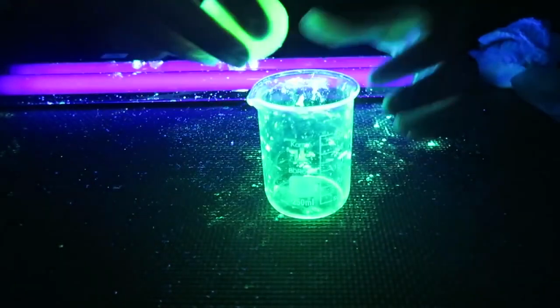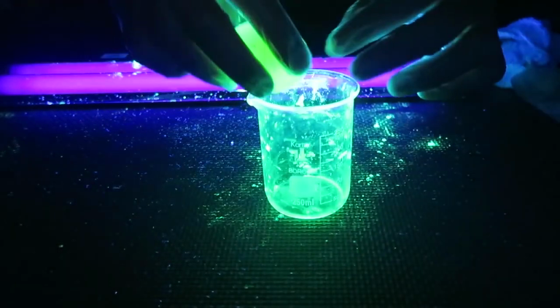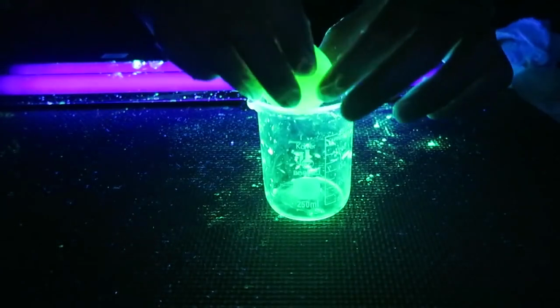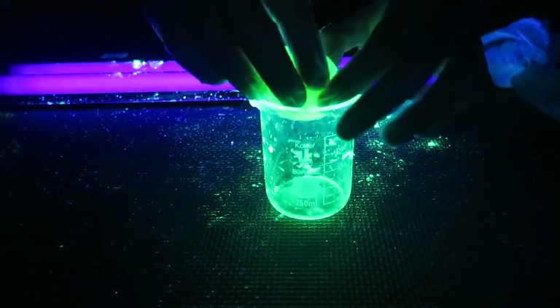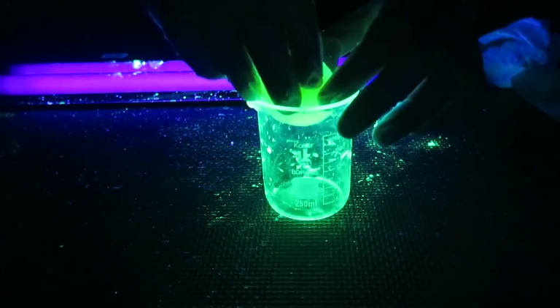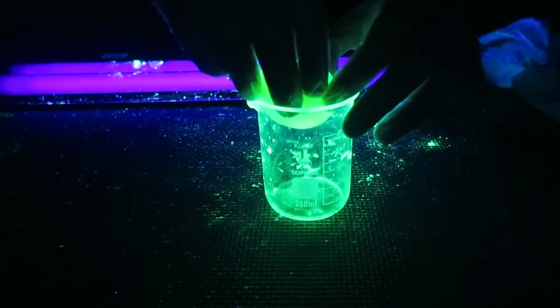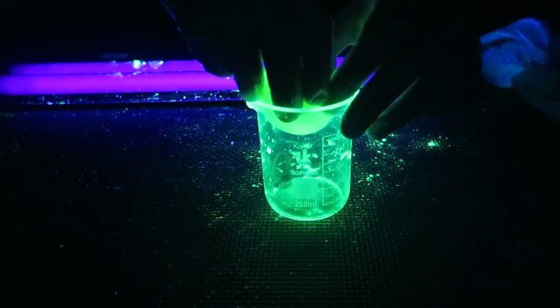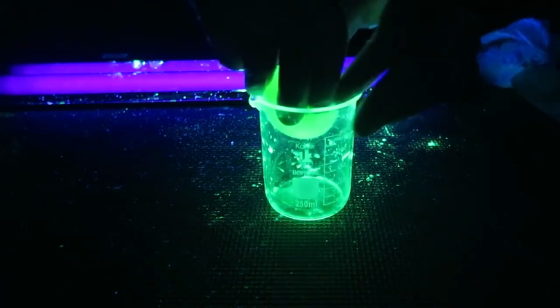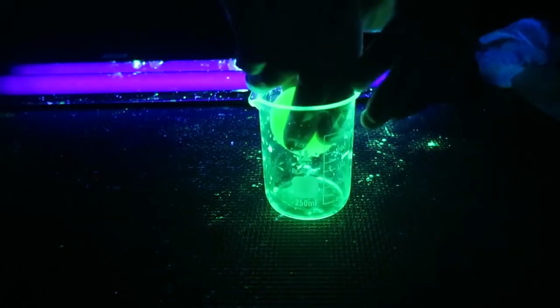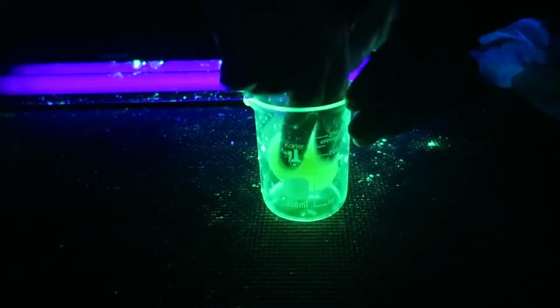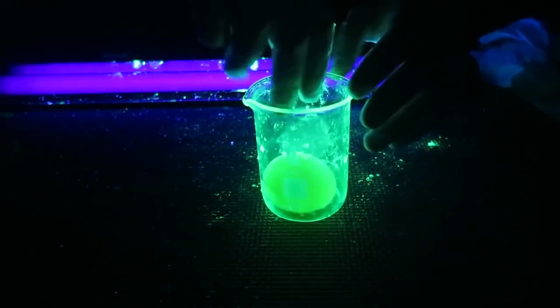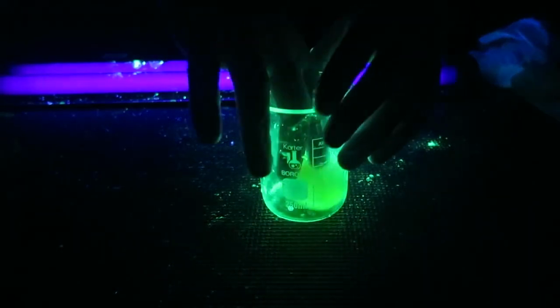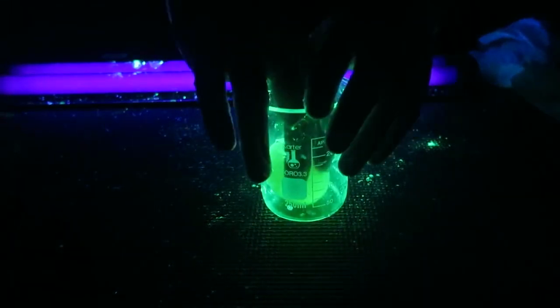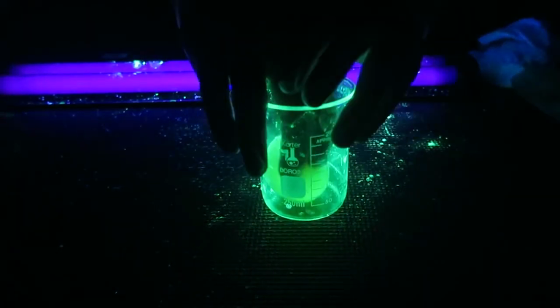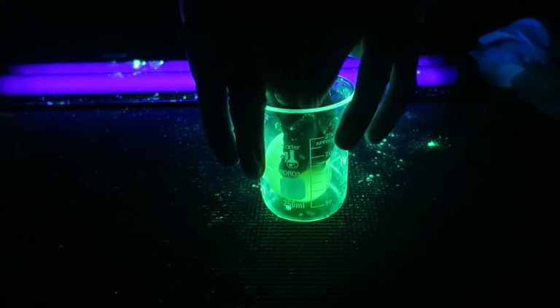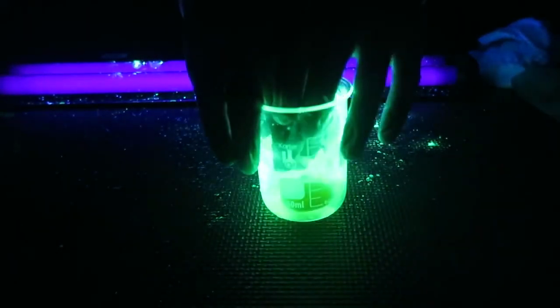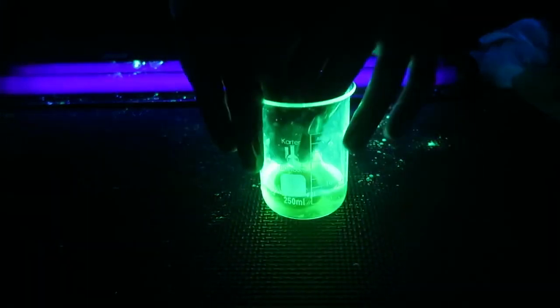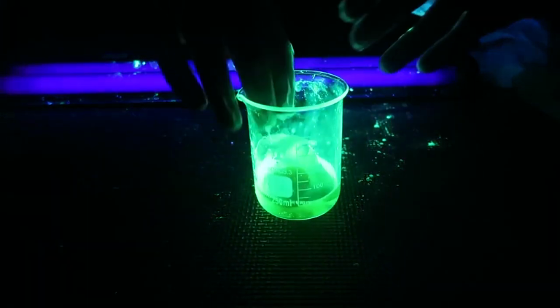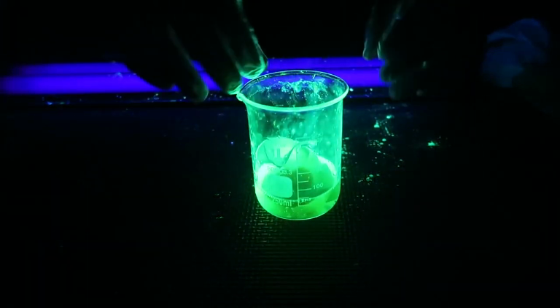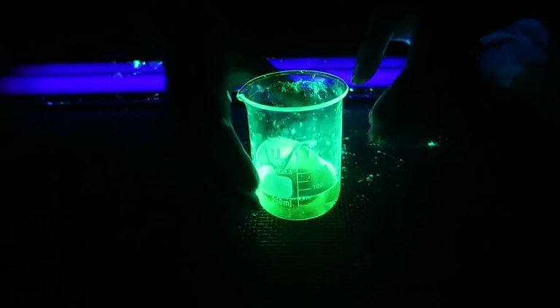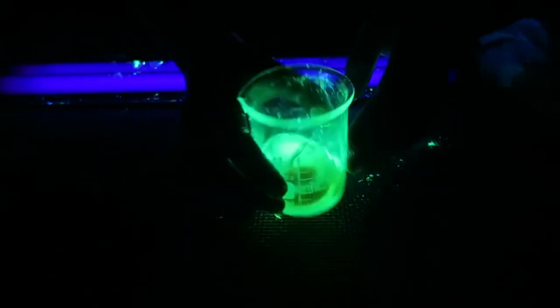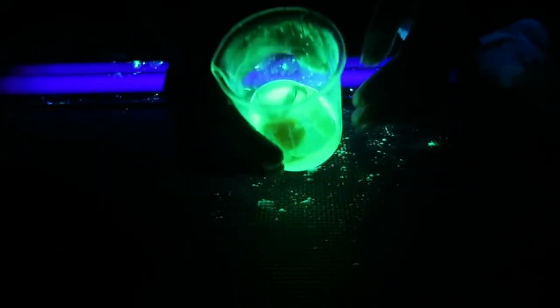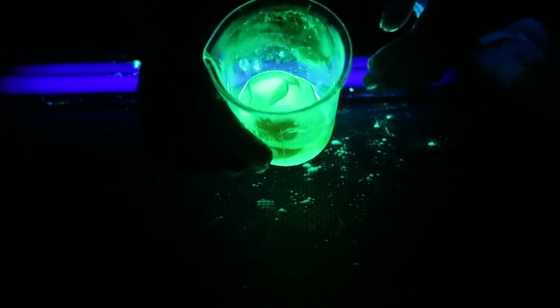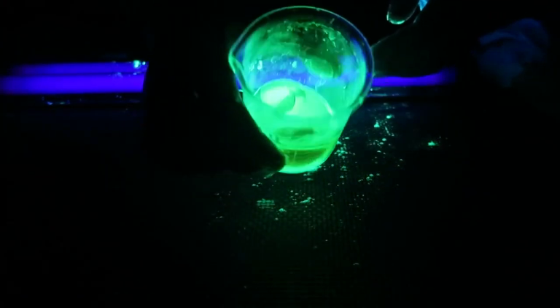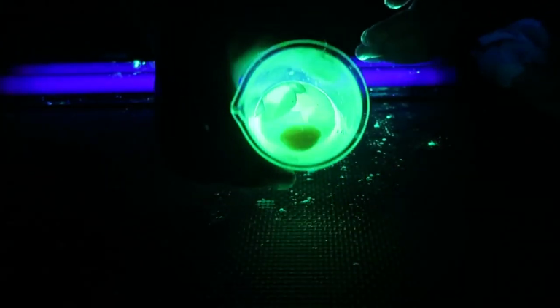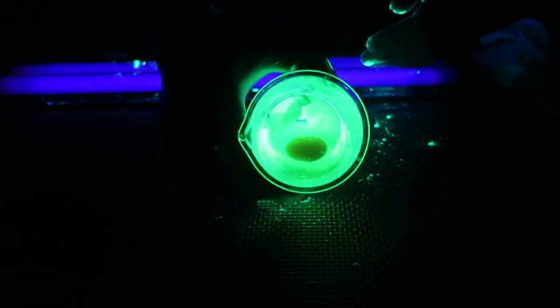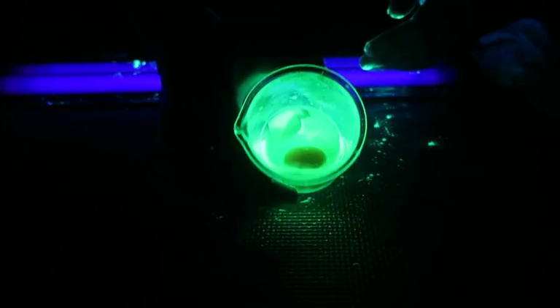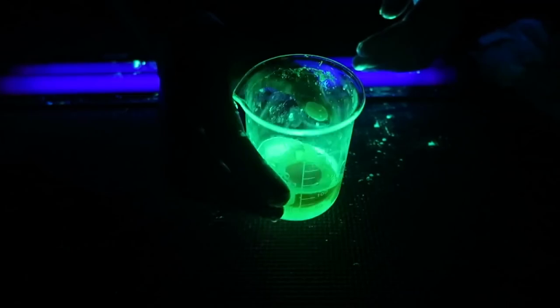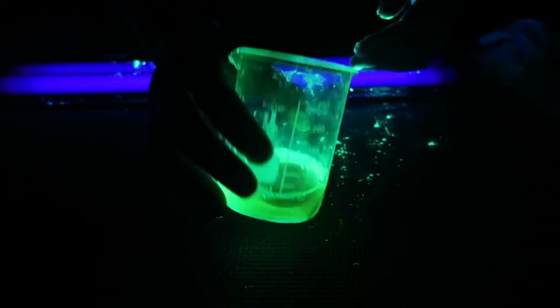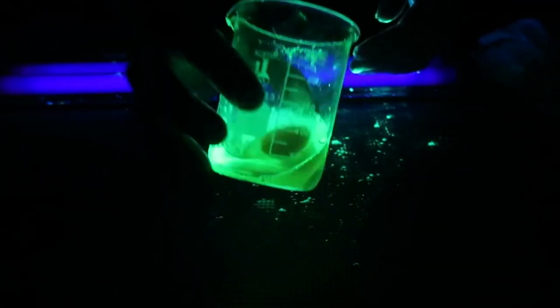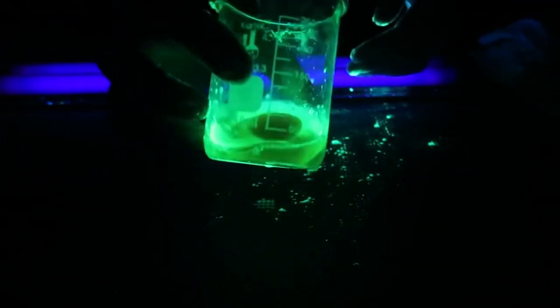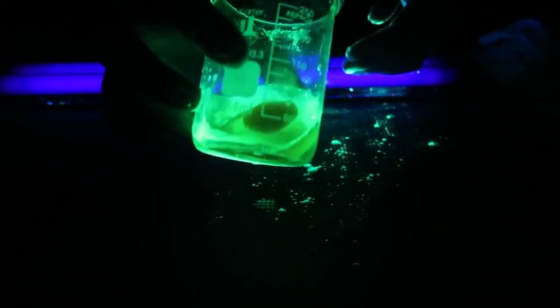Of course we gotta pop this egg to prove it's actually an egg. Boom — check this out, you can see it's an egg inside.